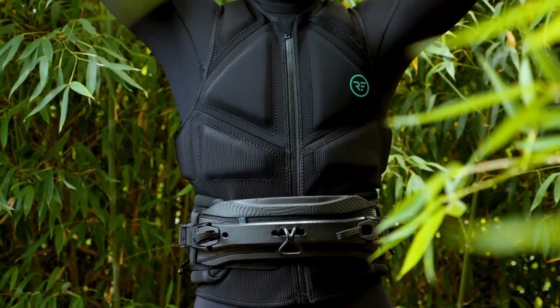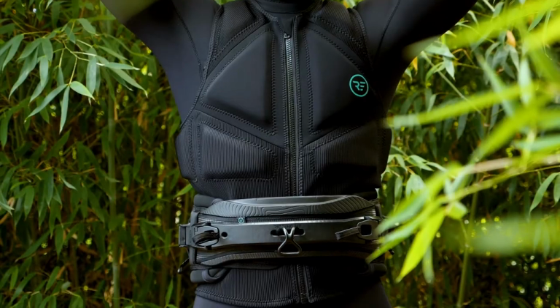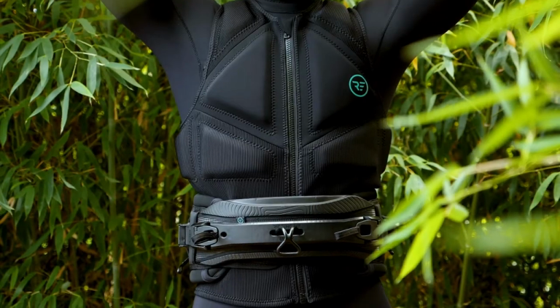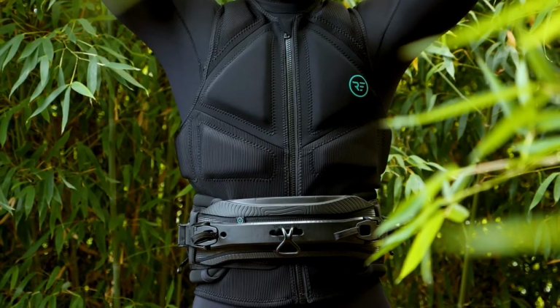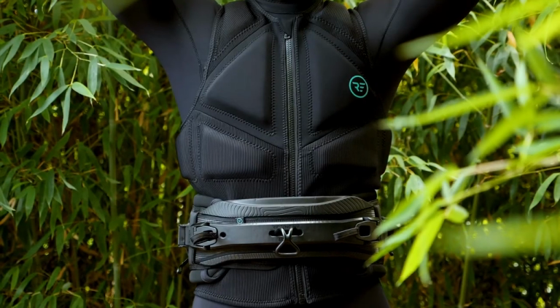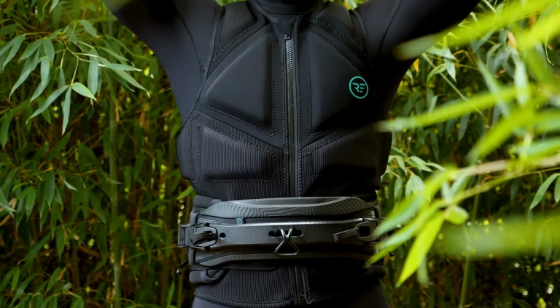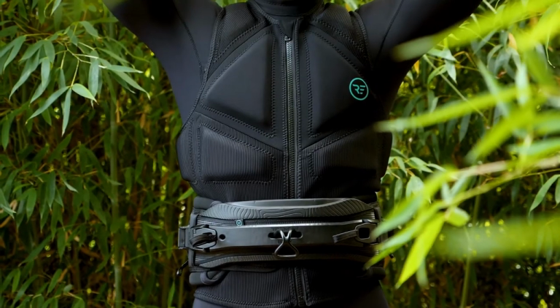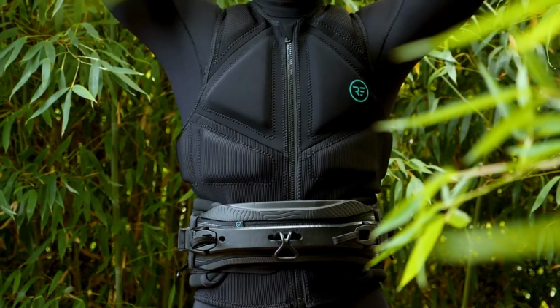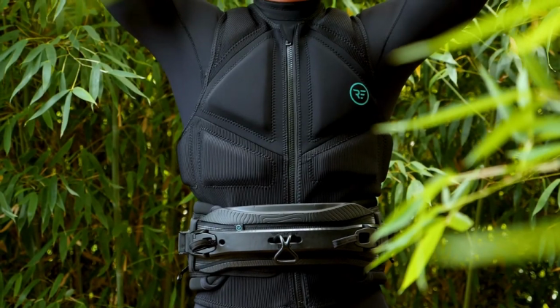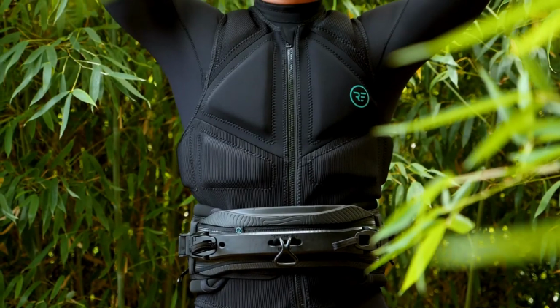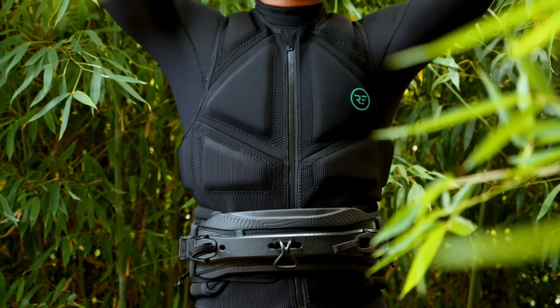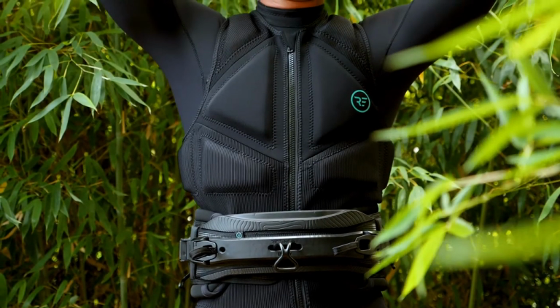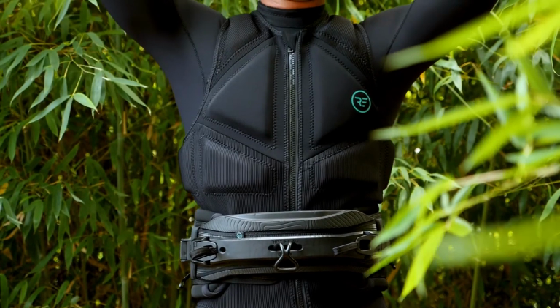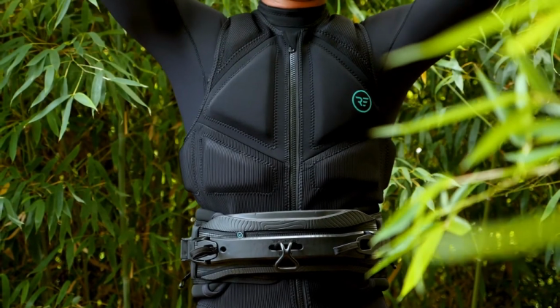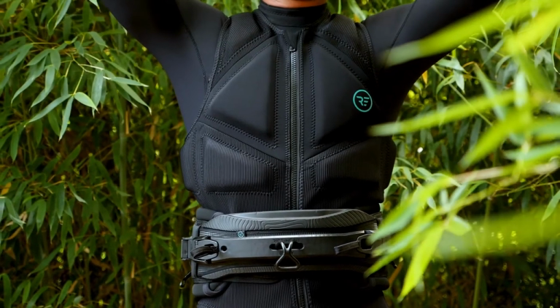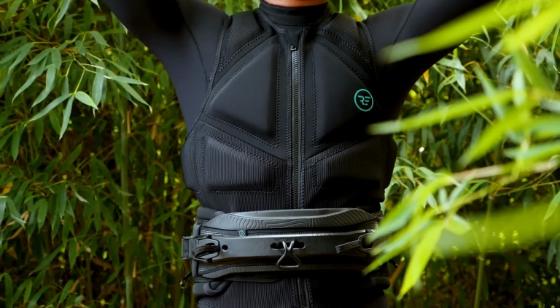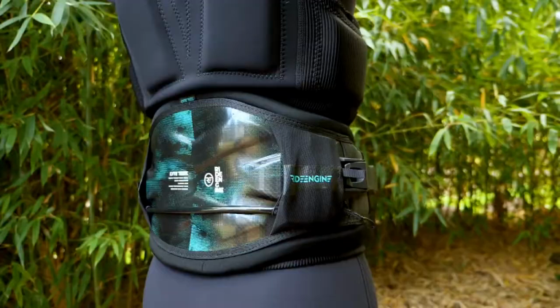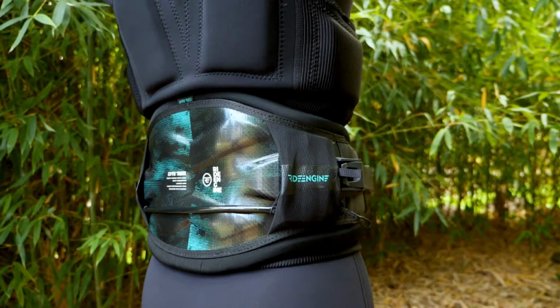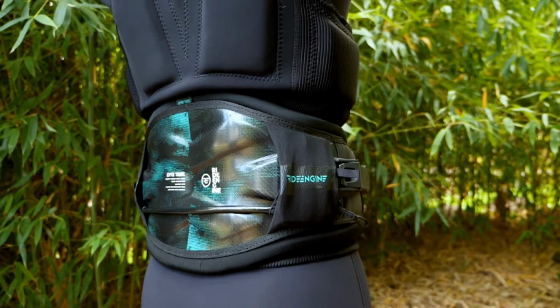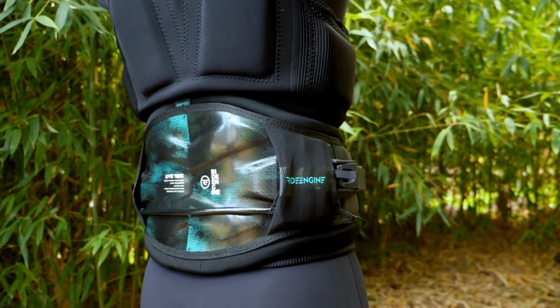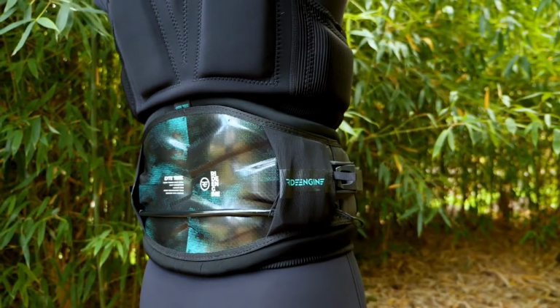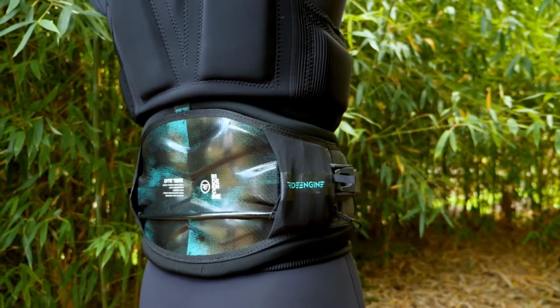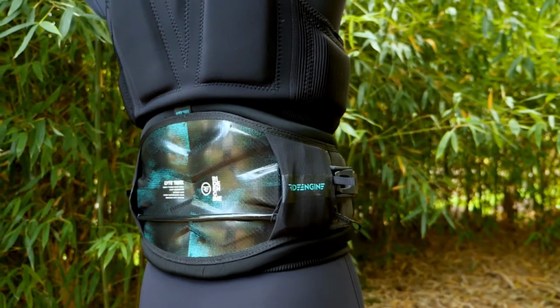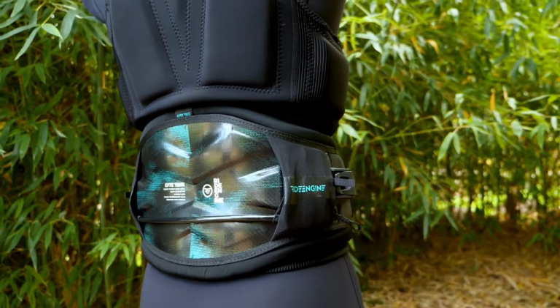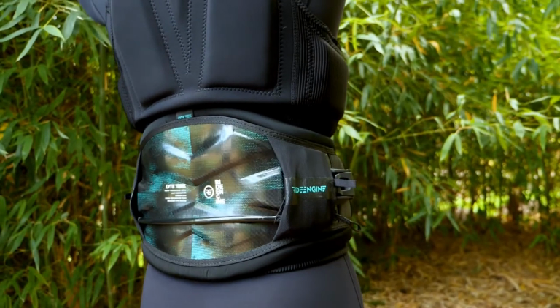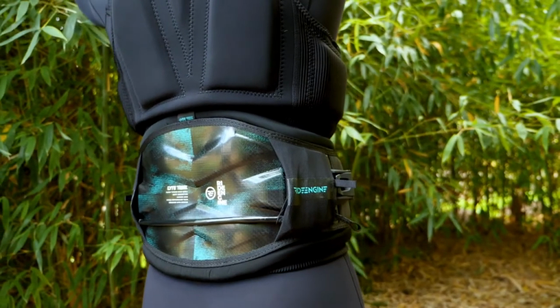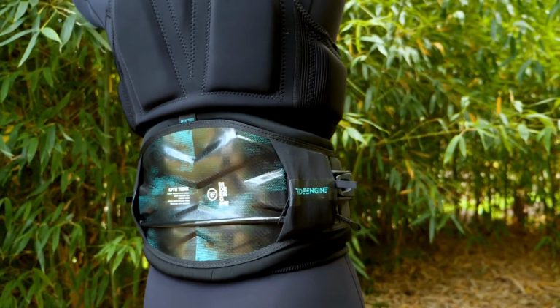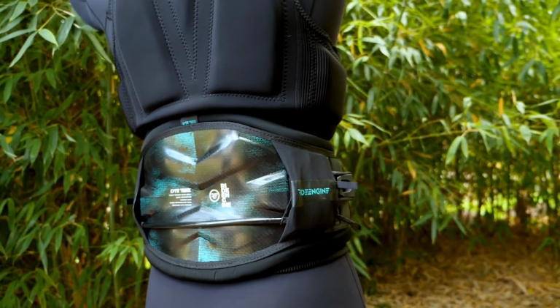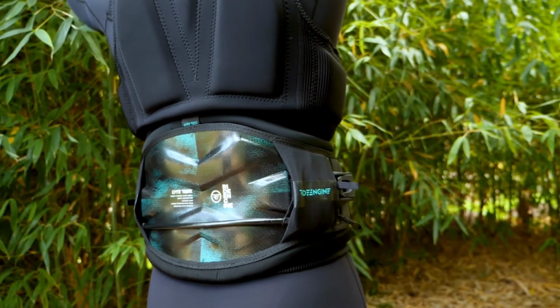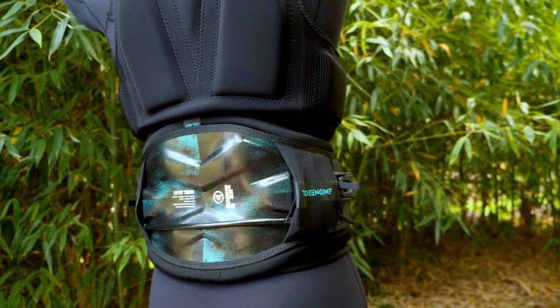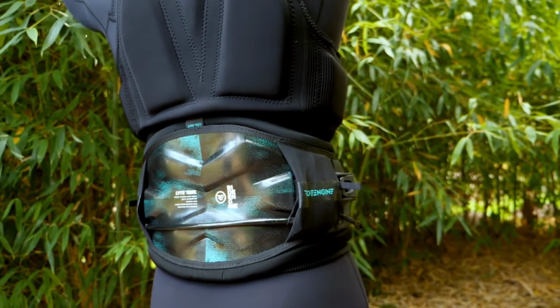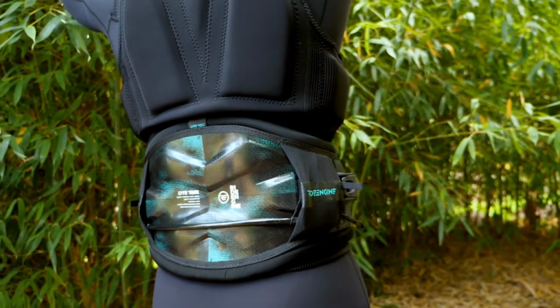The upper placement of the flotation and impact protection, along with limited panels and stitching in the torso, makes for a seamless integration with a waist seat harness.